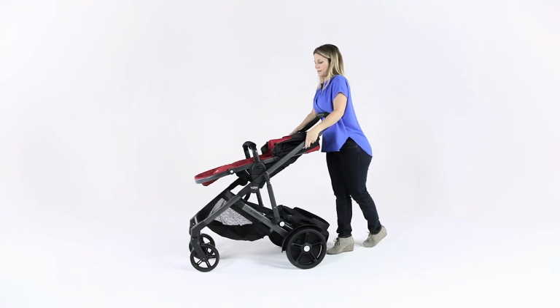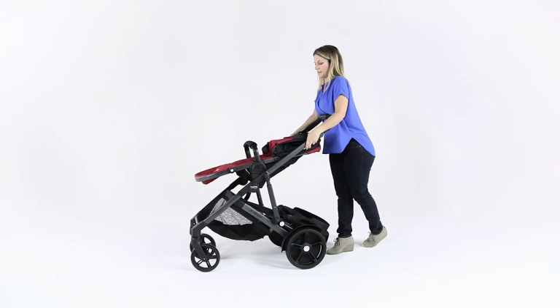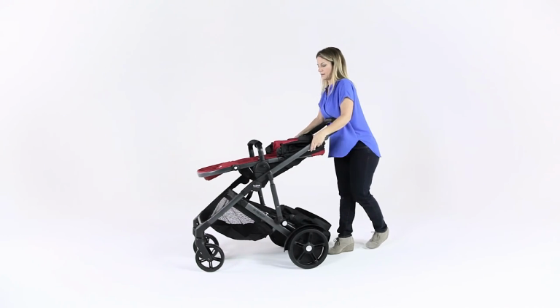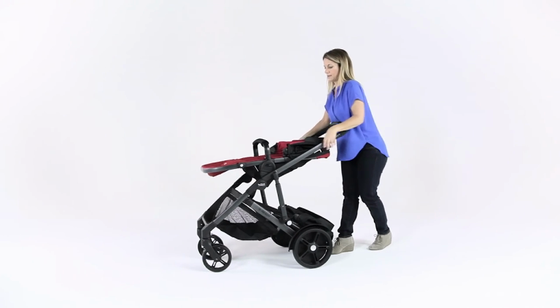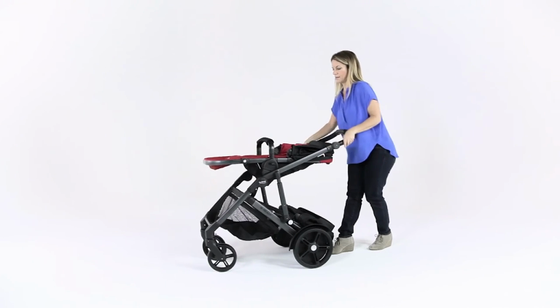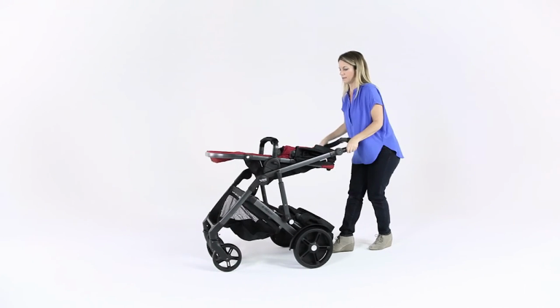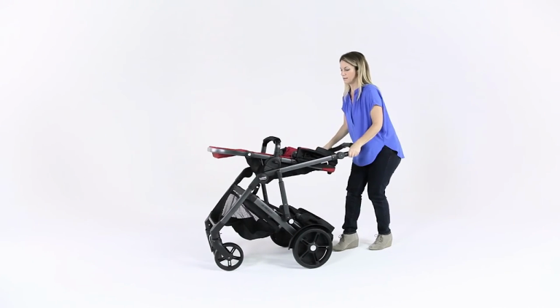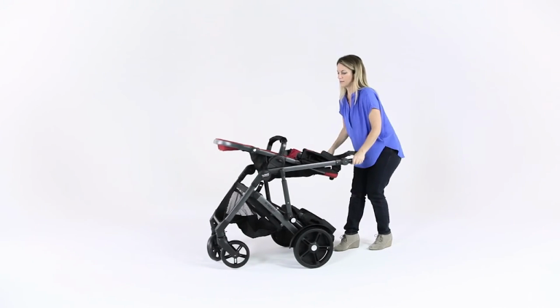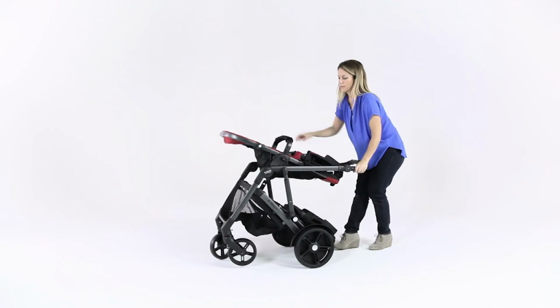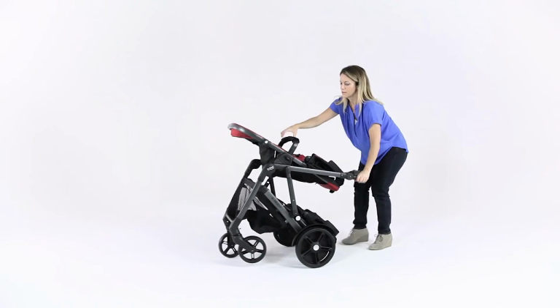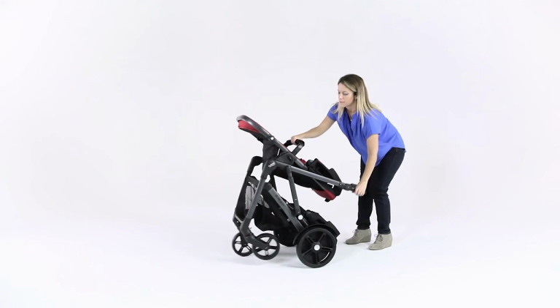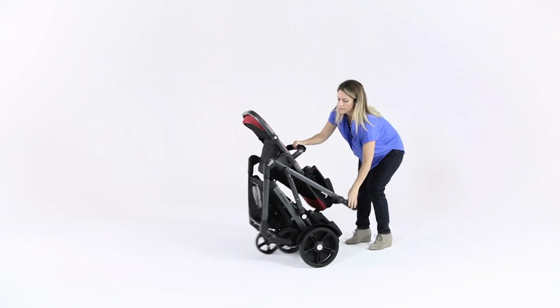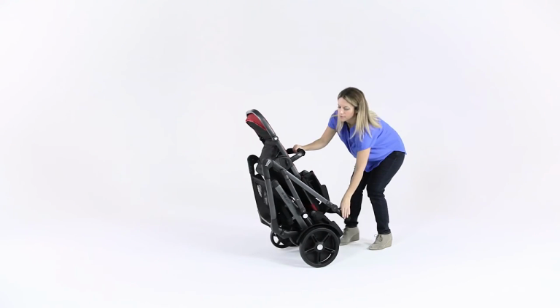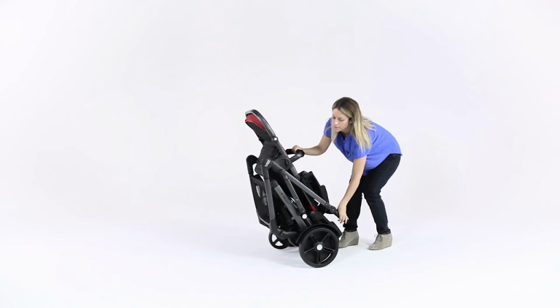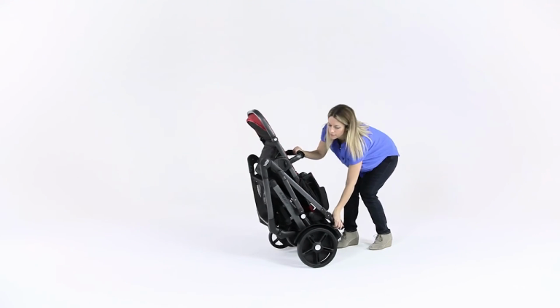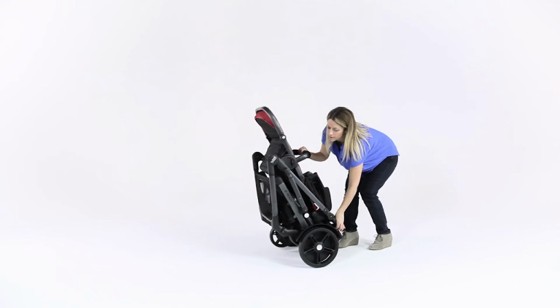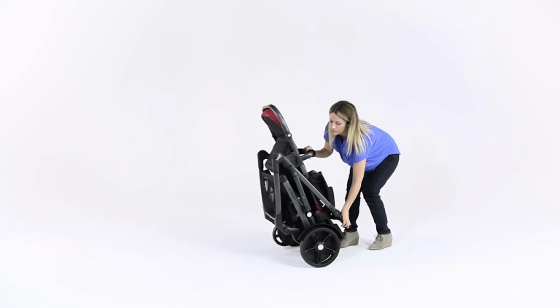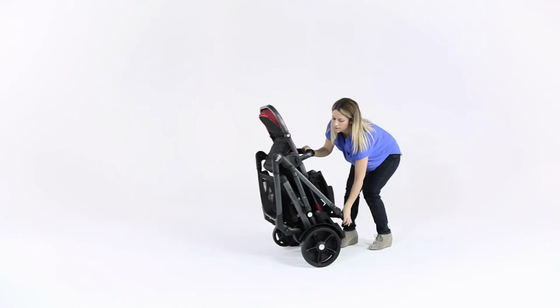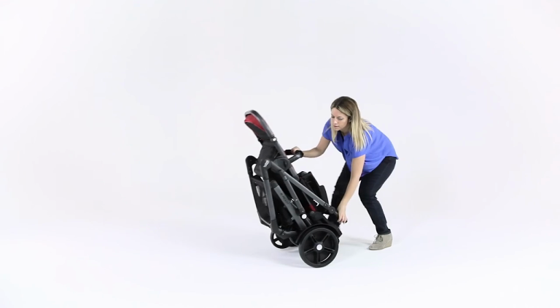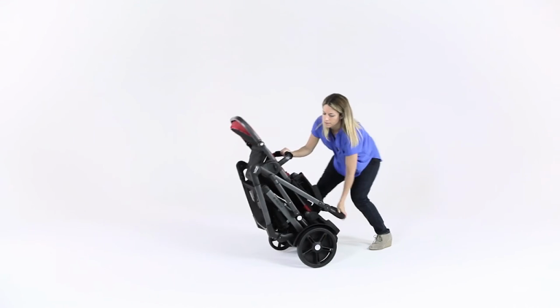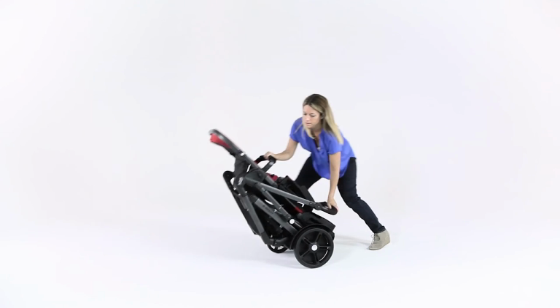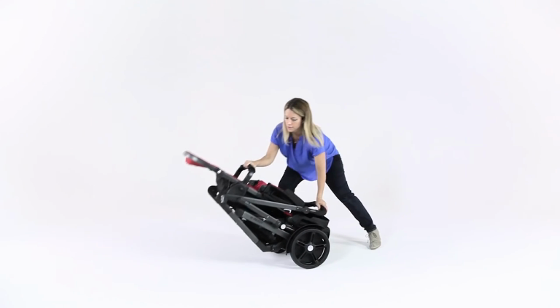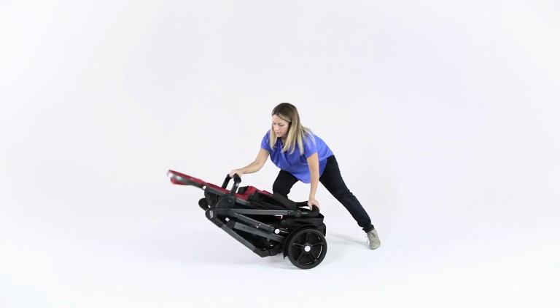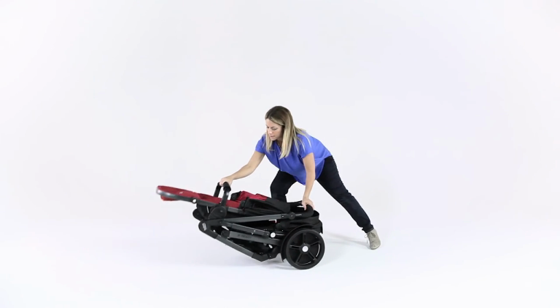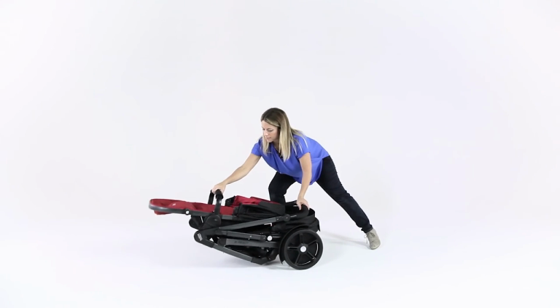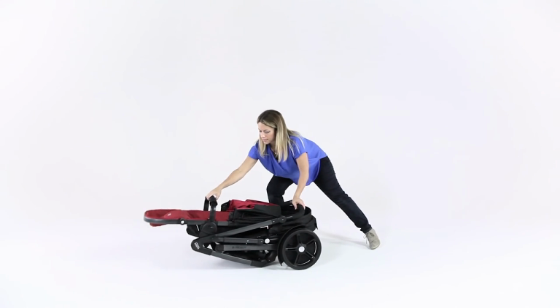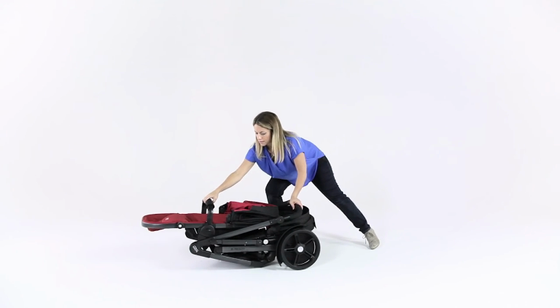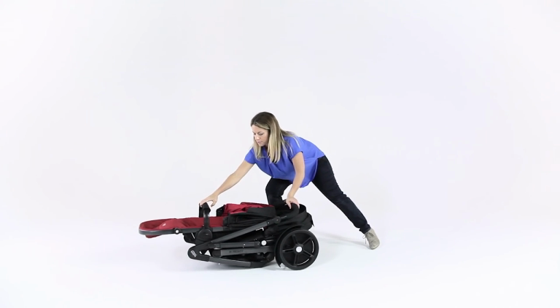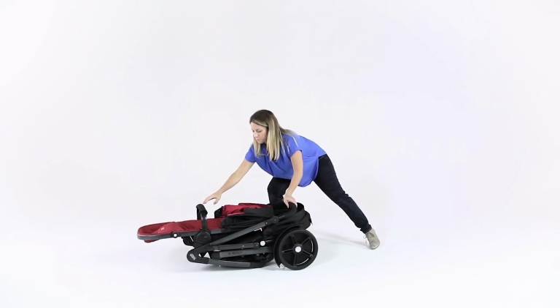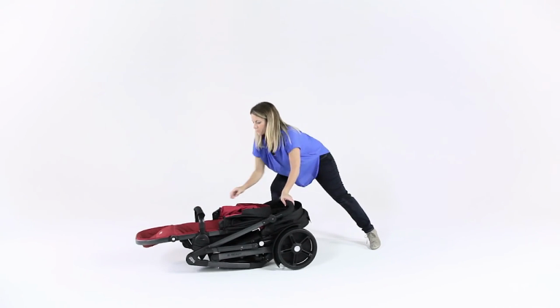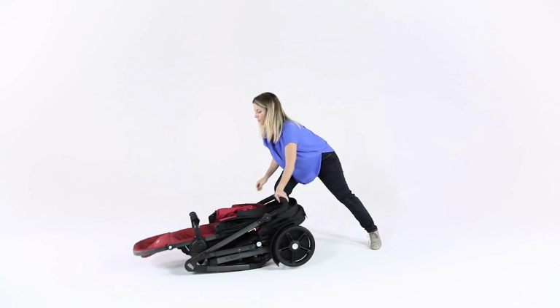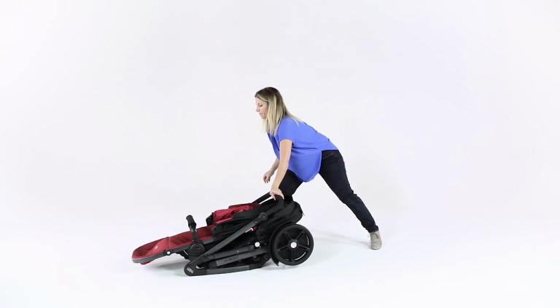See the stroller user guide if necessary. Note, you may need to compress the frame to engage the chassis lock.